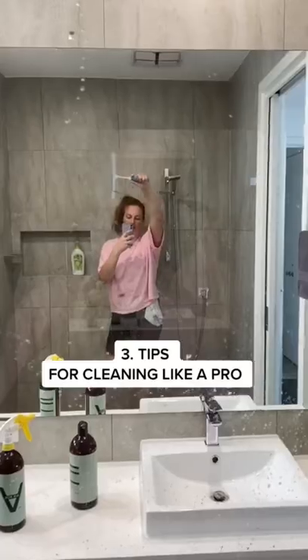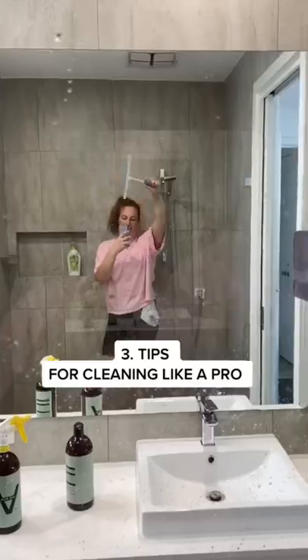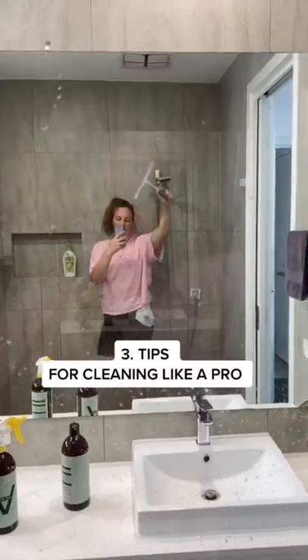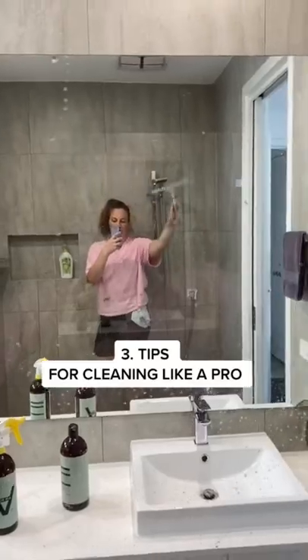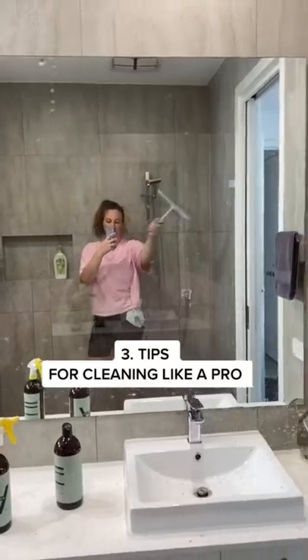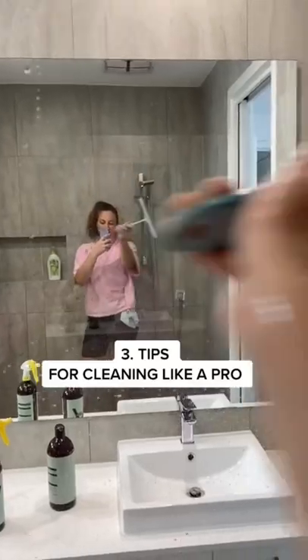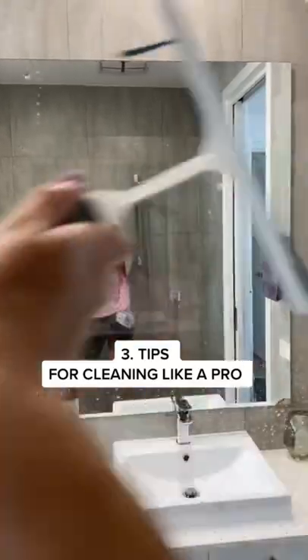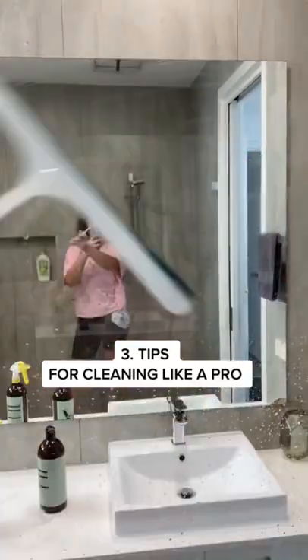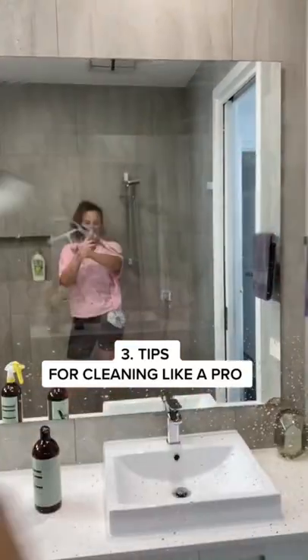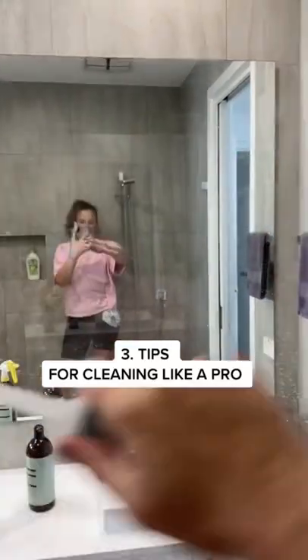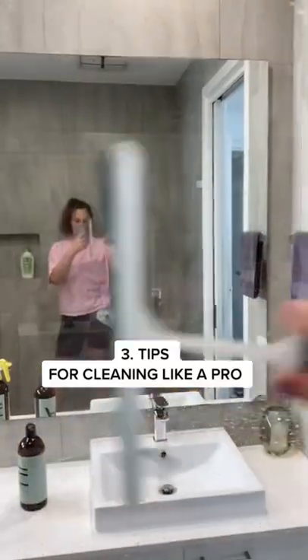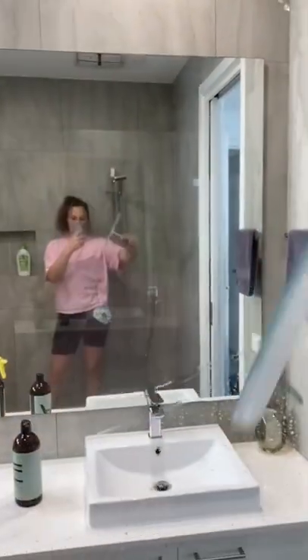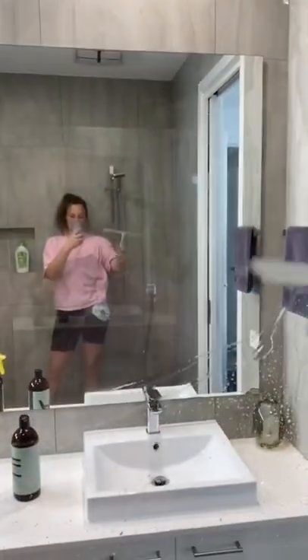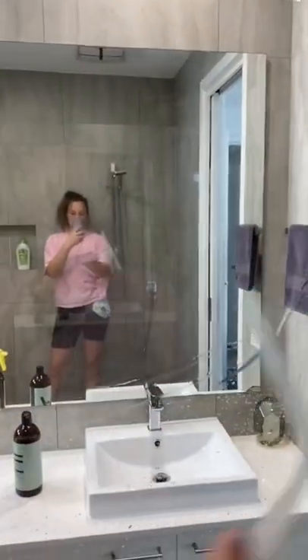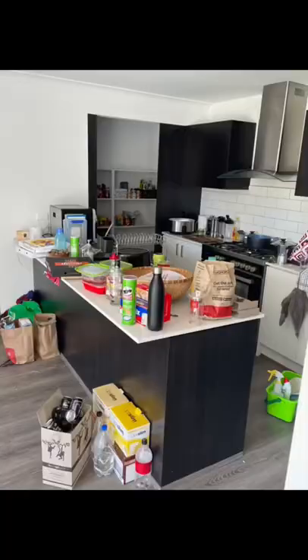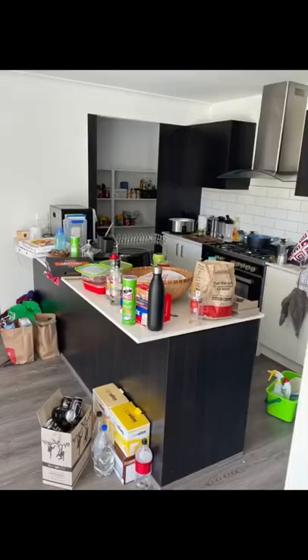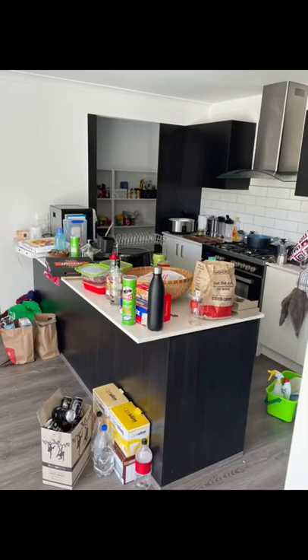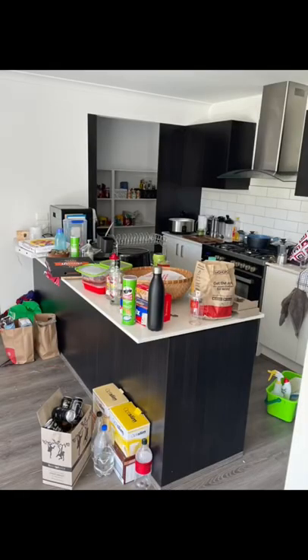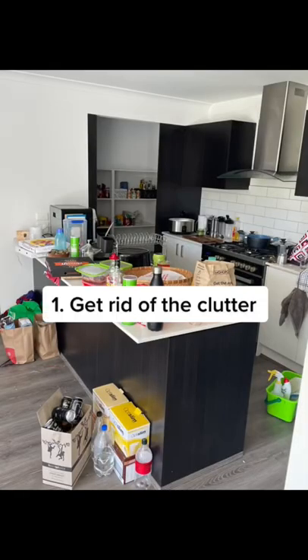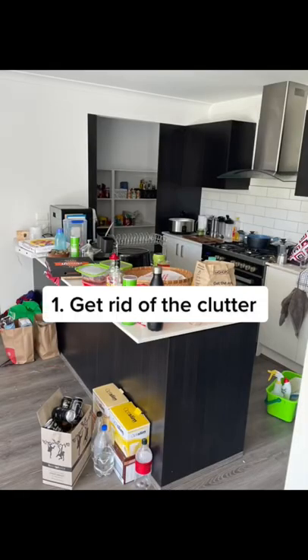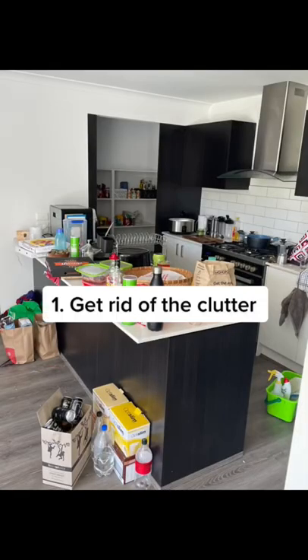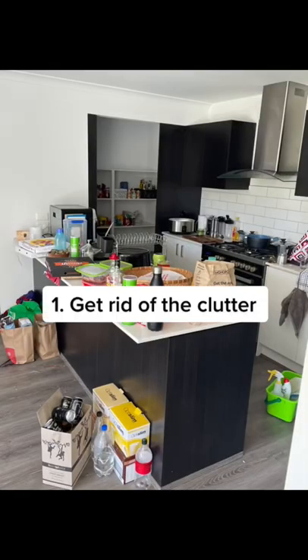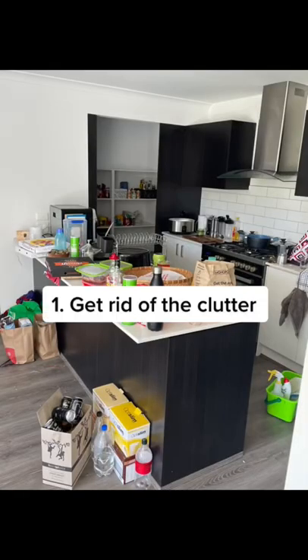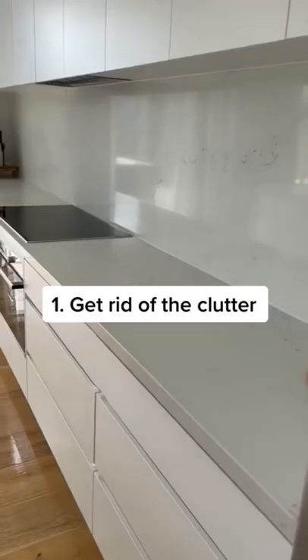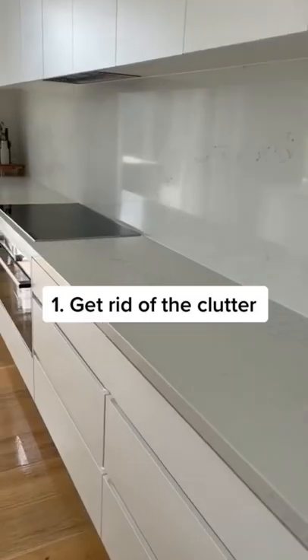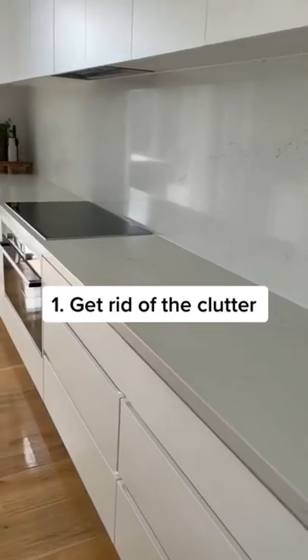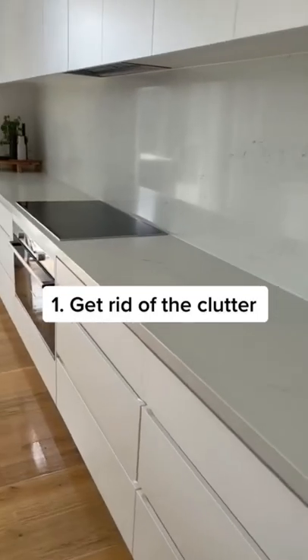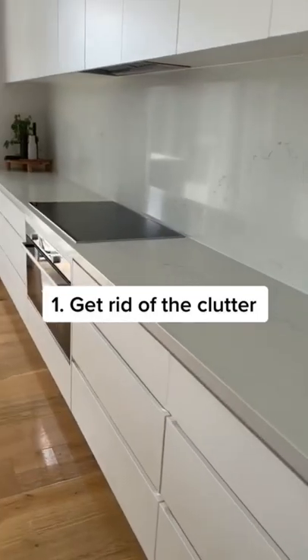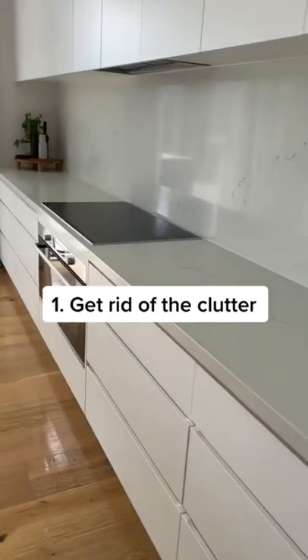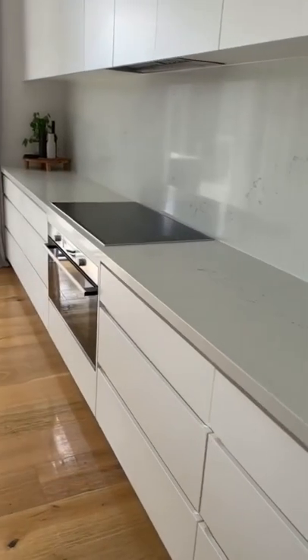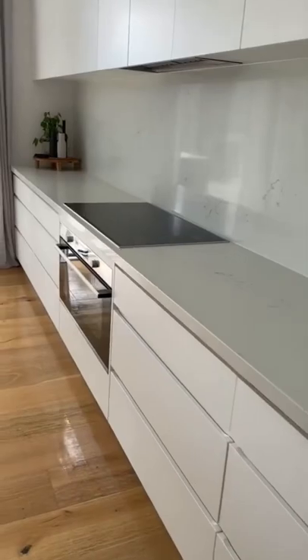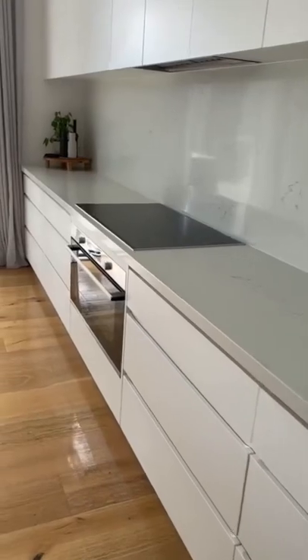Here are three tips for cleaning like a pro. First, get rid of the clutter — pick things up and put them away.